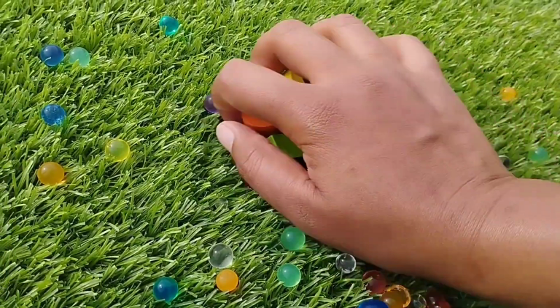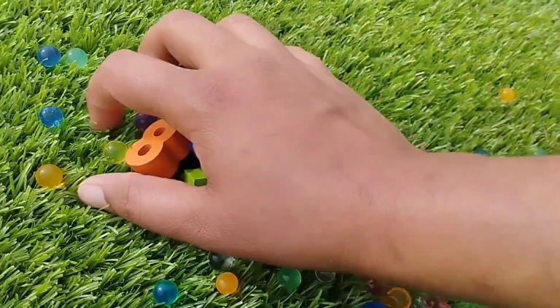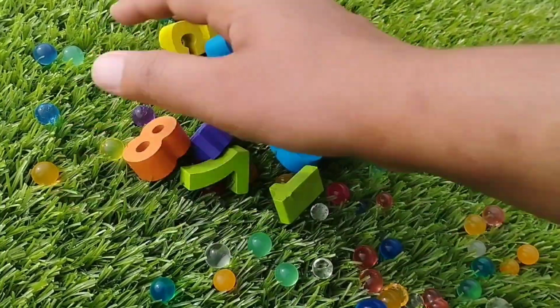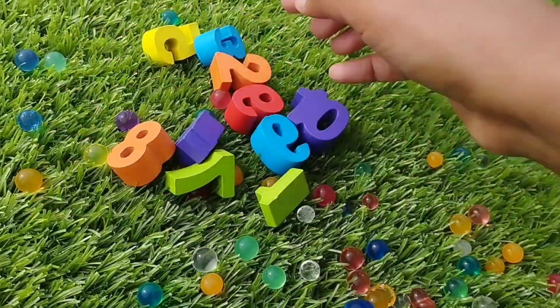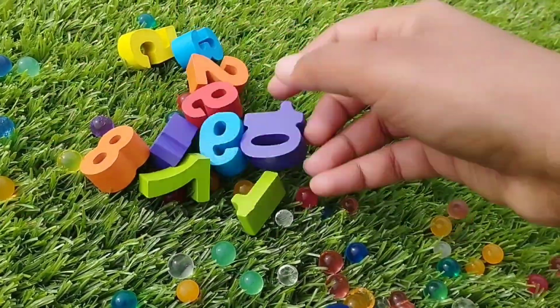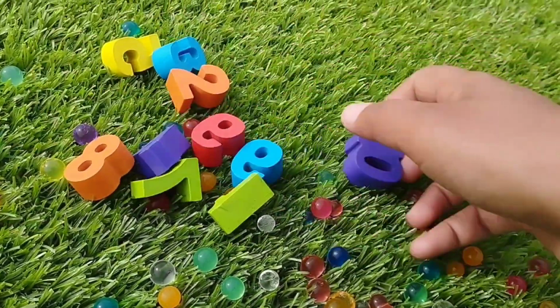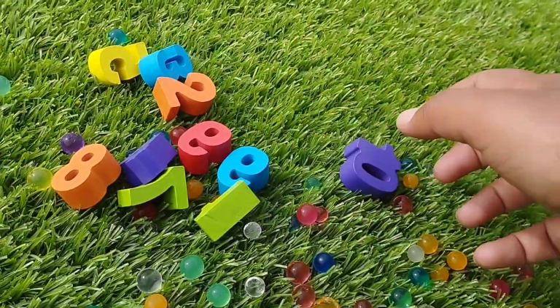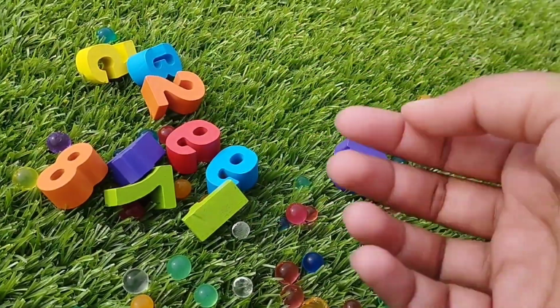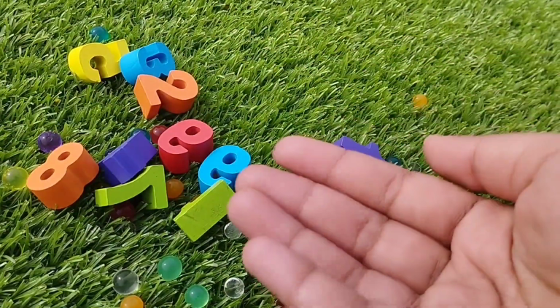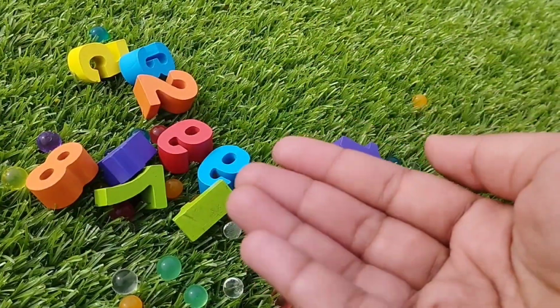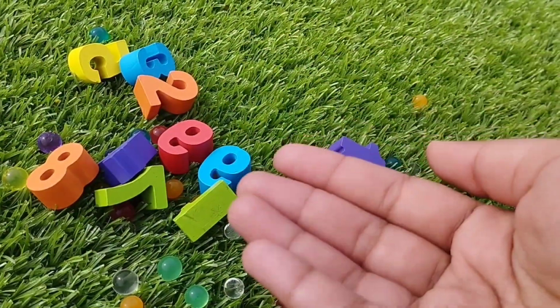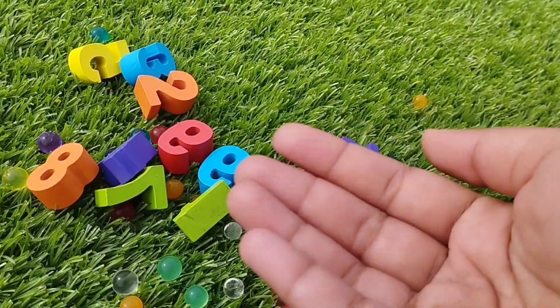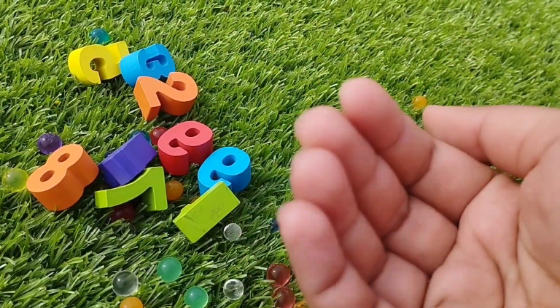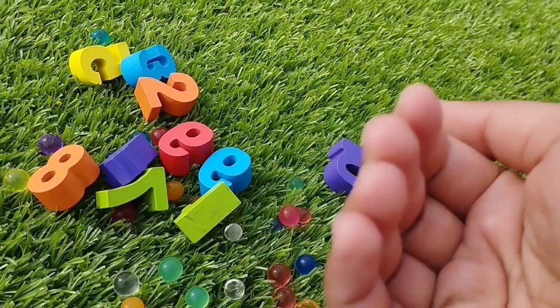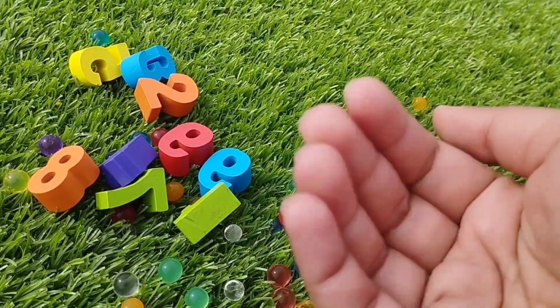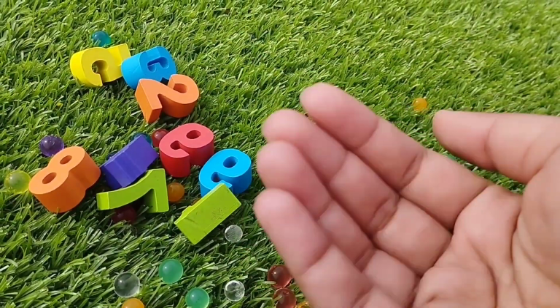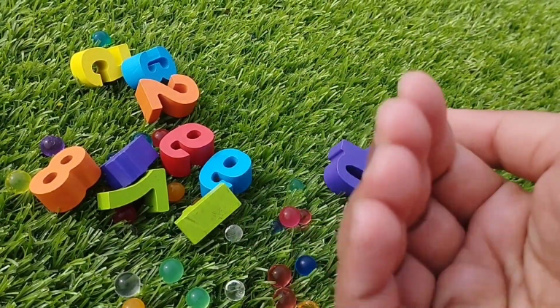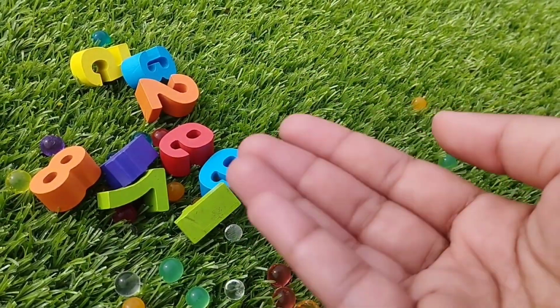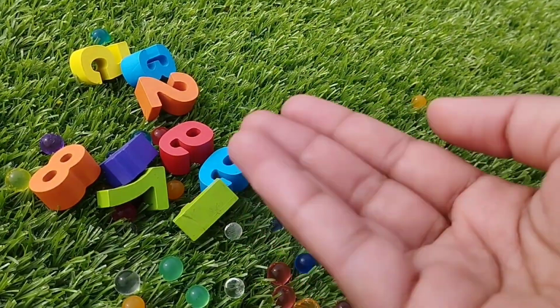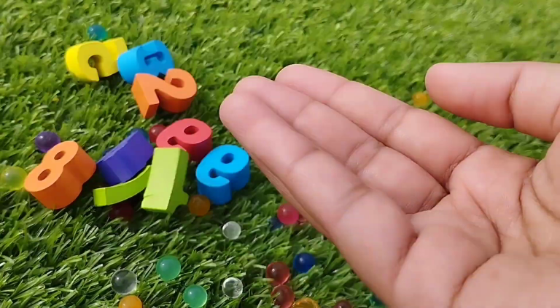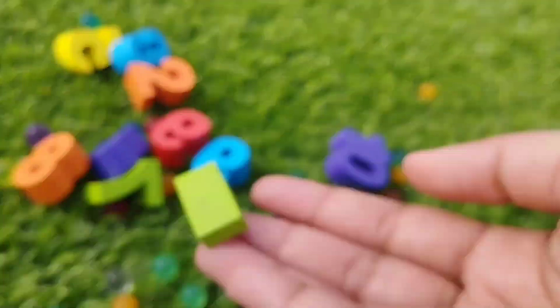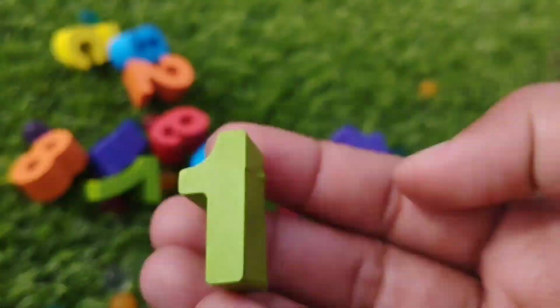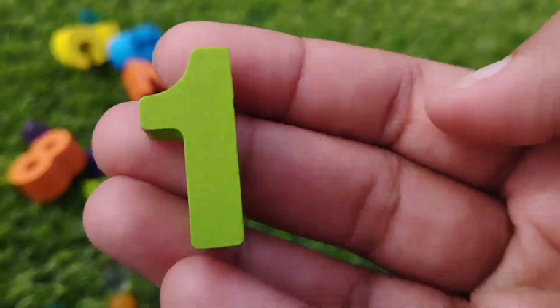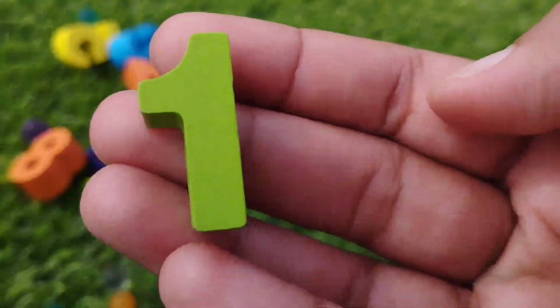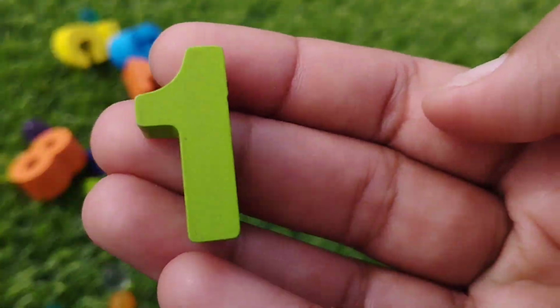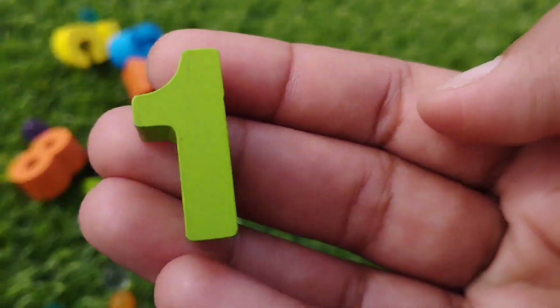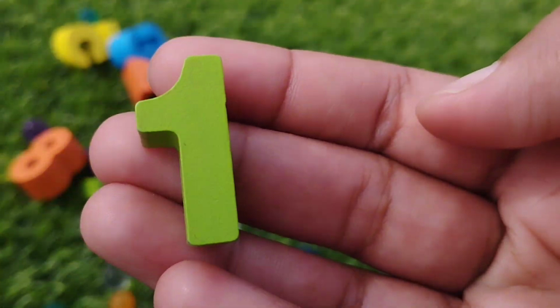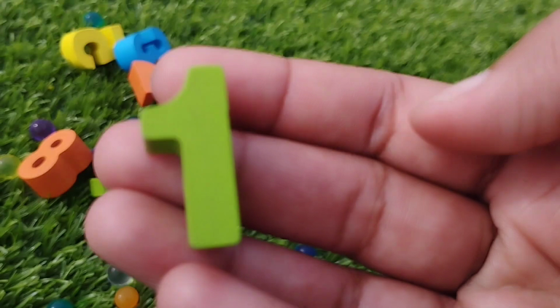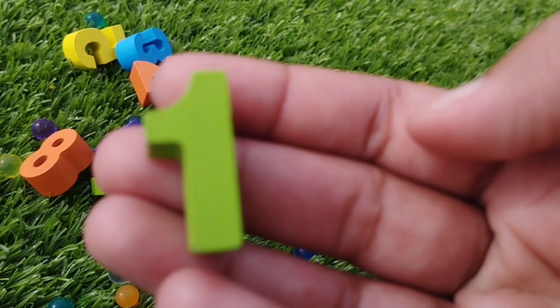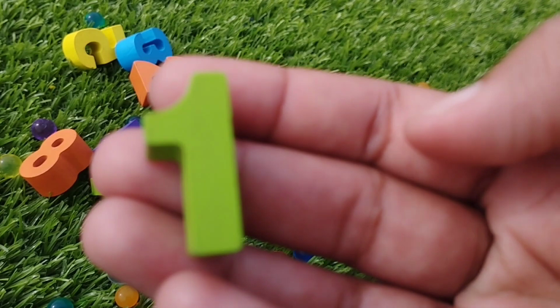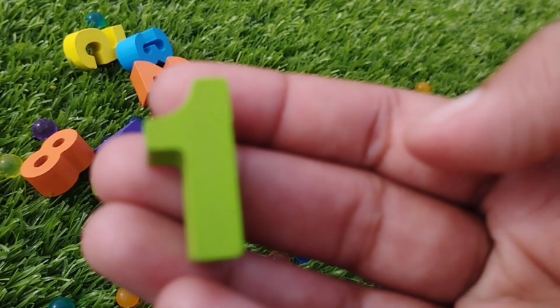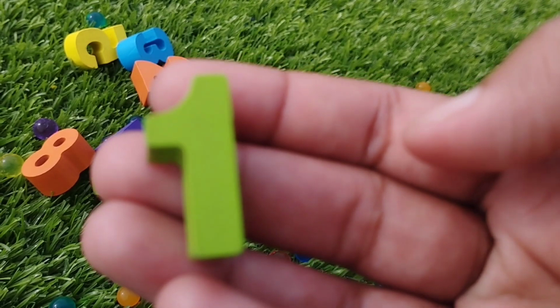Do you want to learn kids number names? Let's try it.